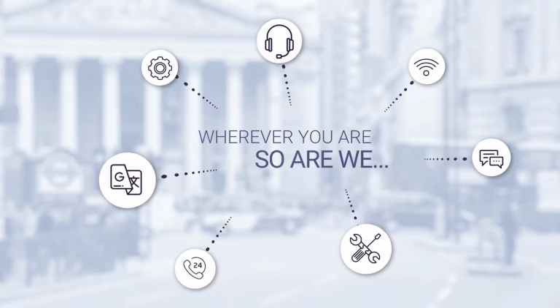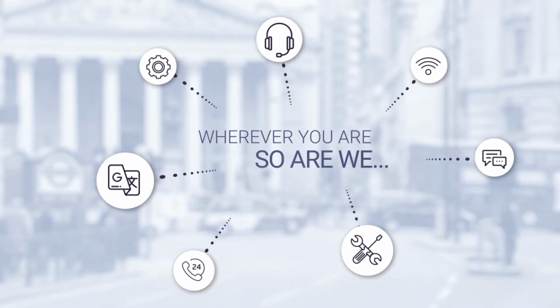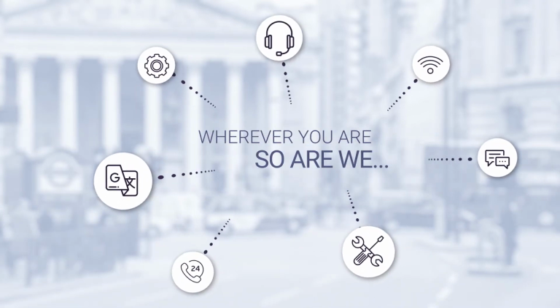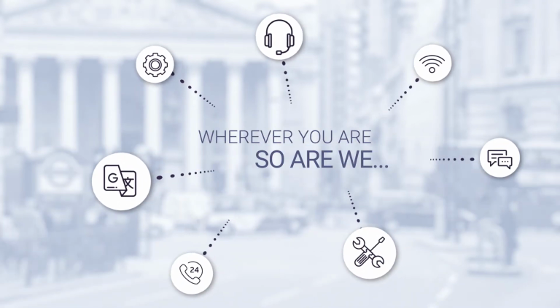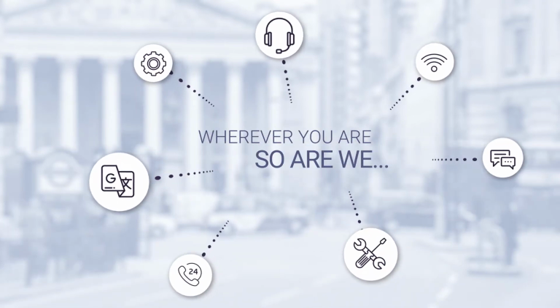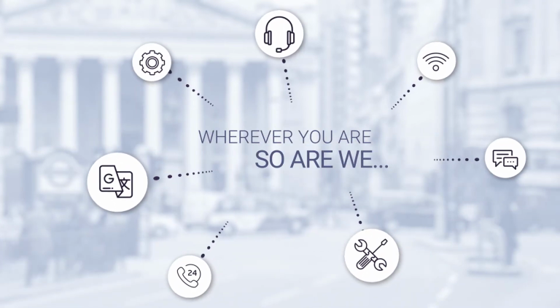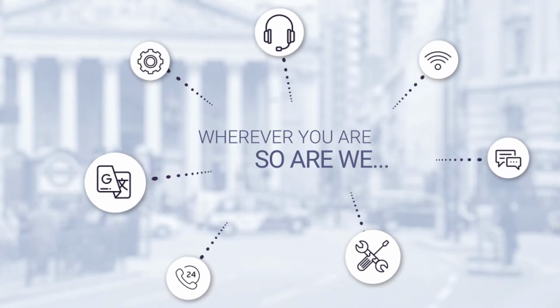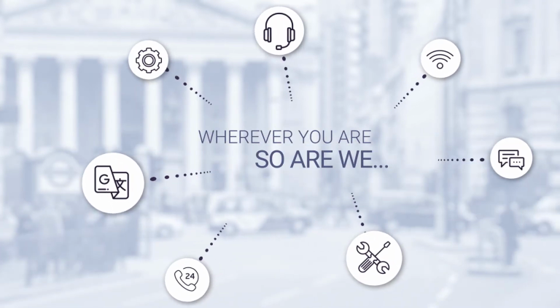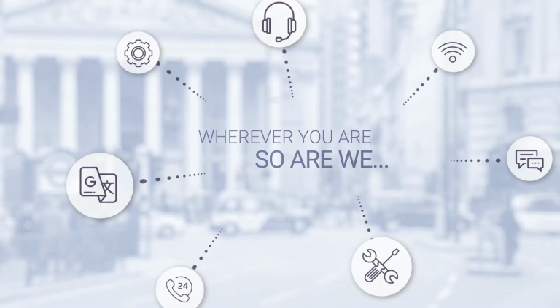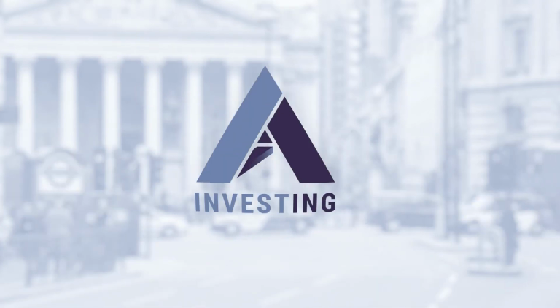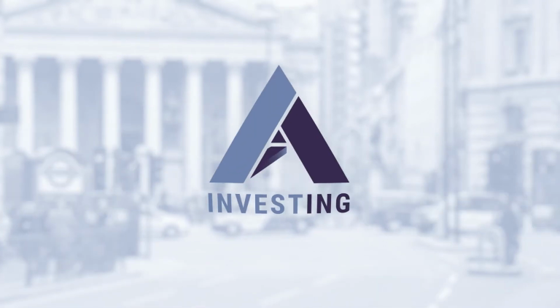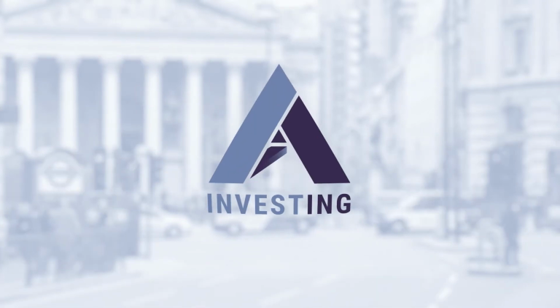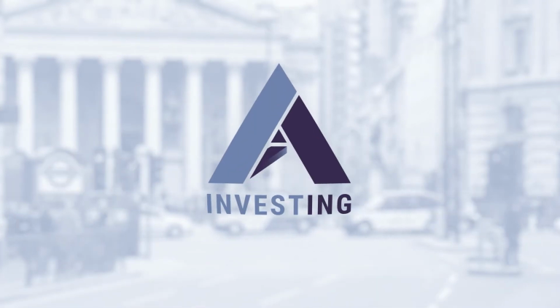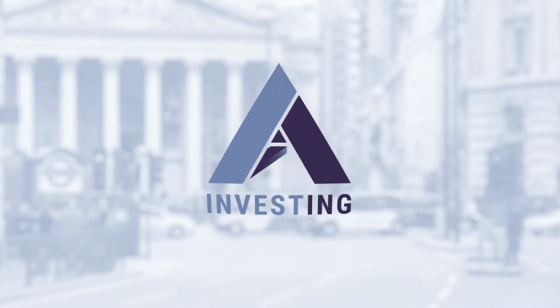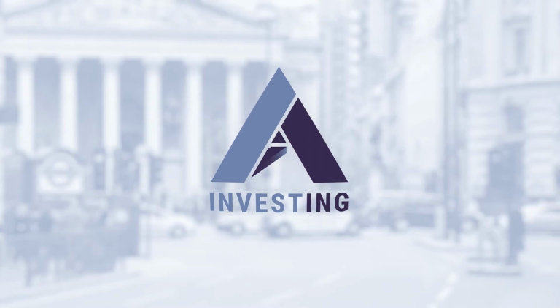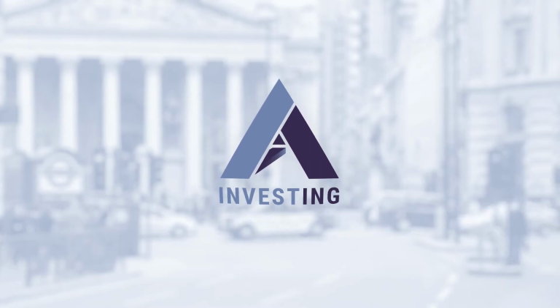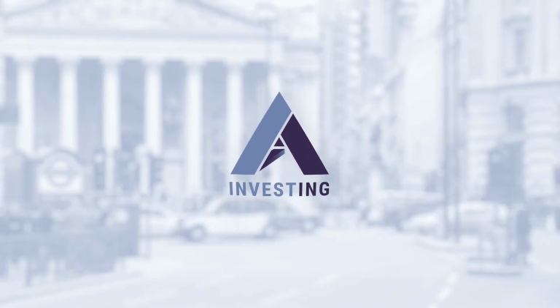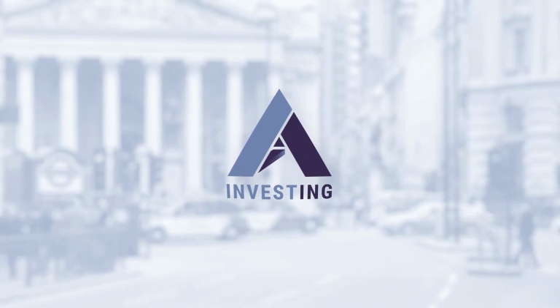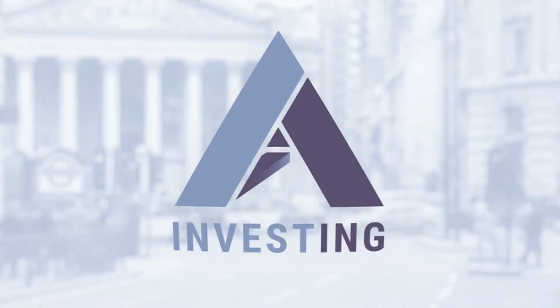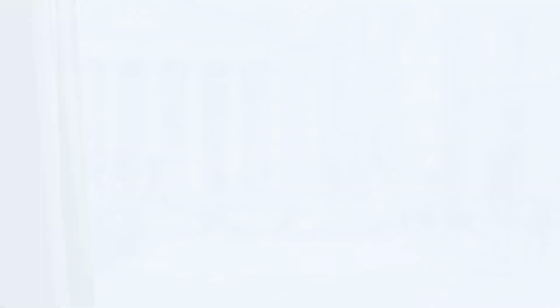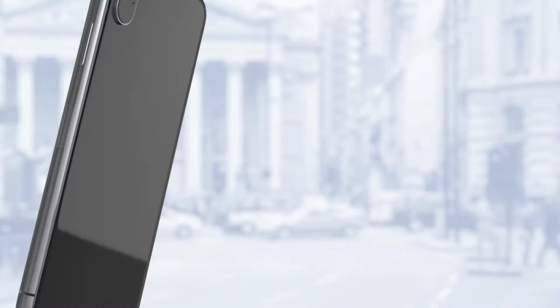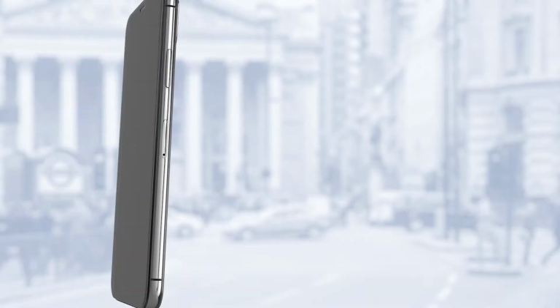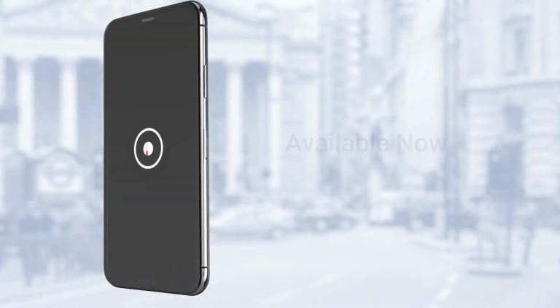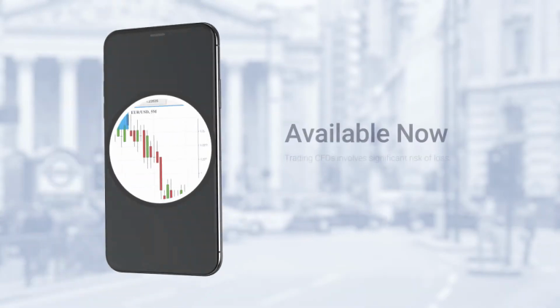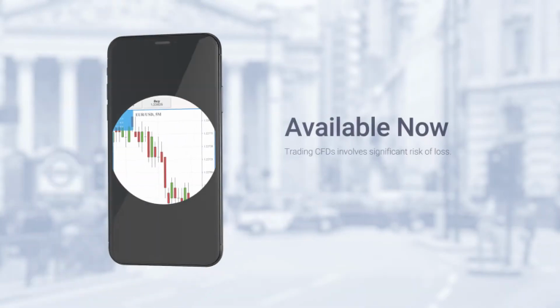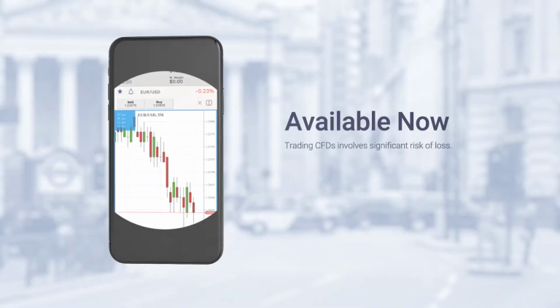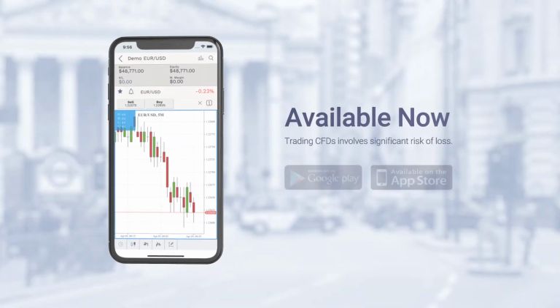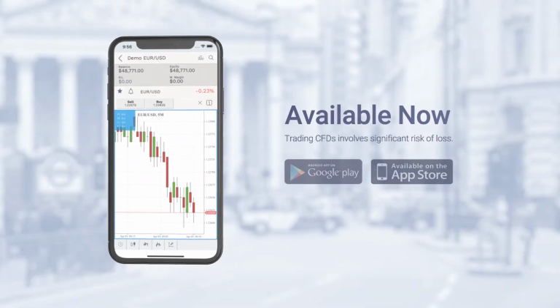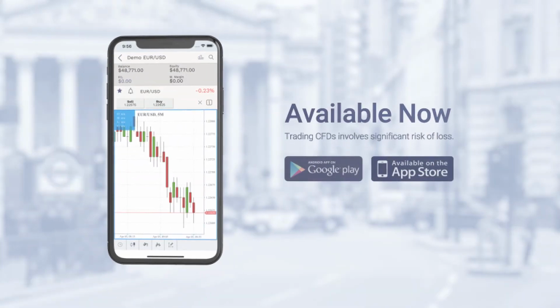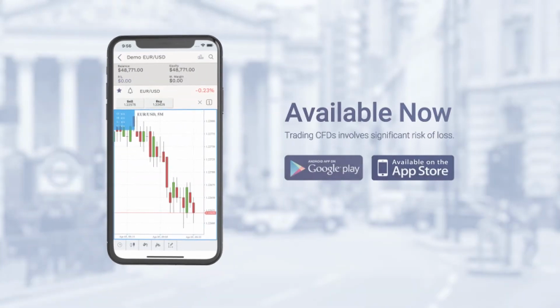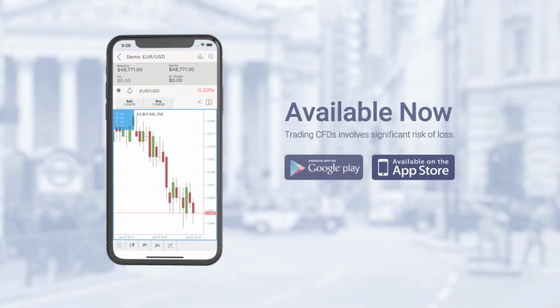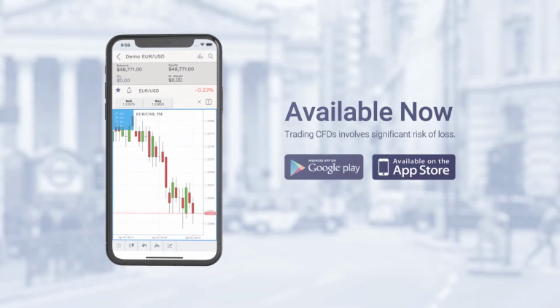Trade global markets on the go, and enjoy full featured and advanced technology right in your pocket.